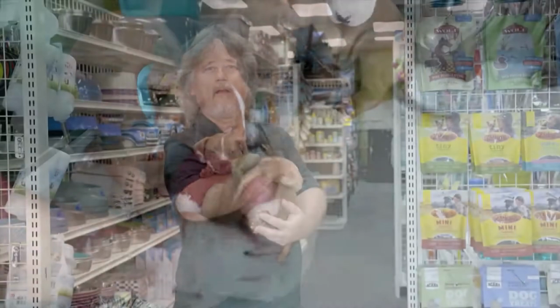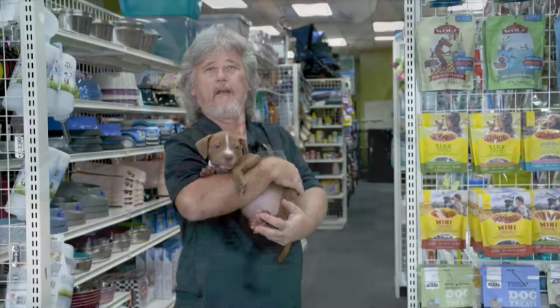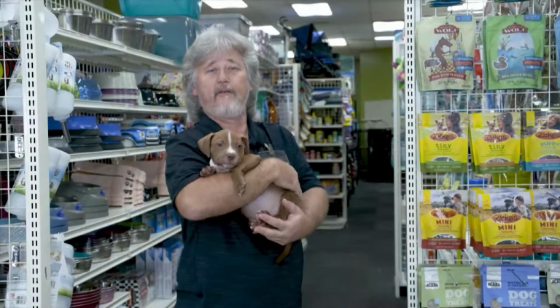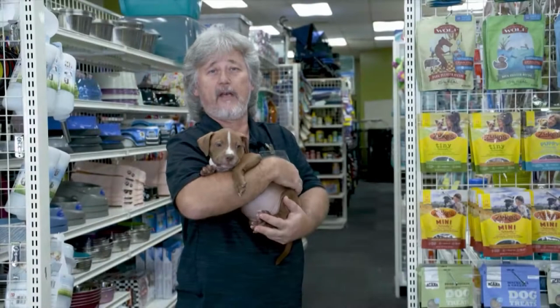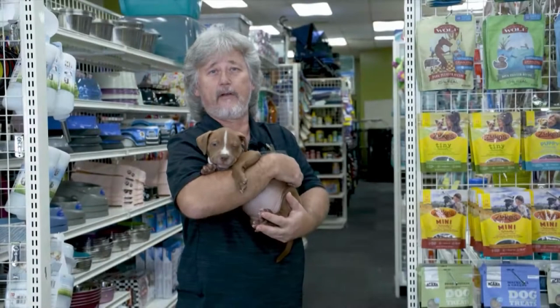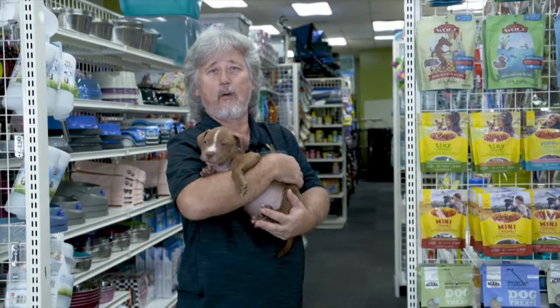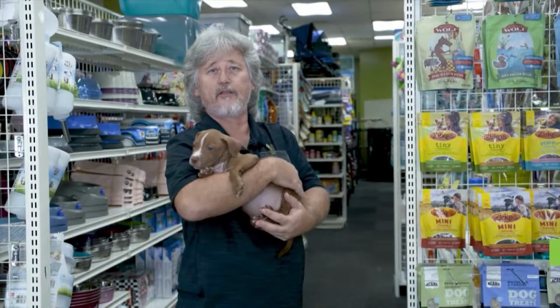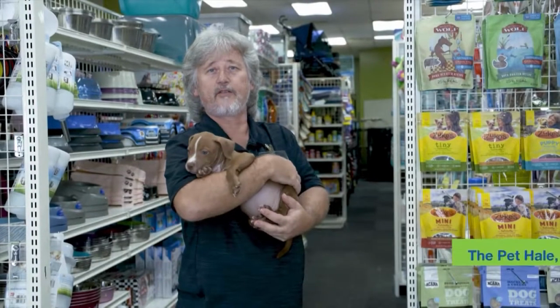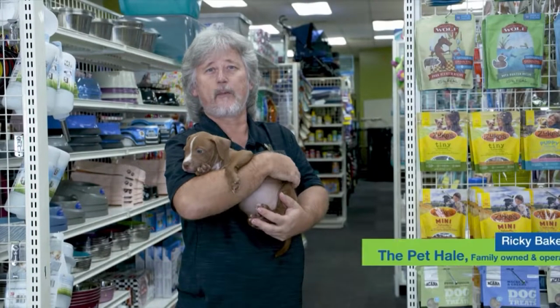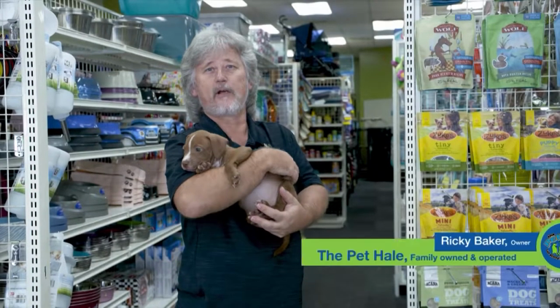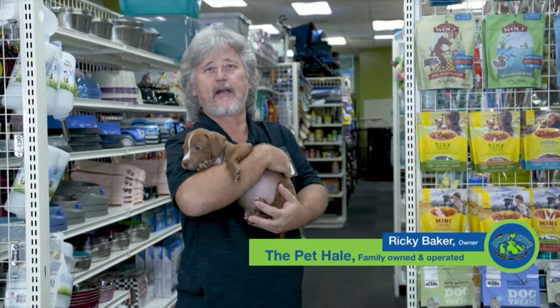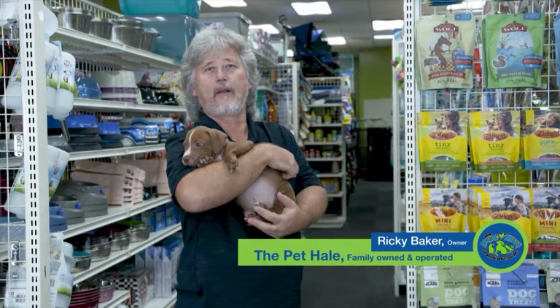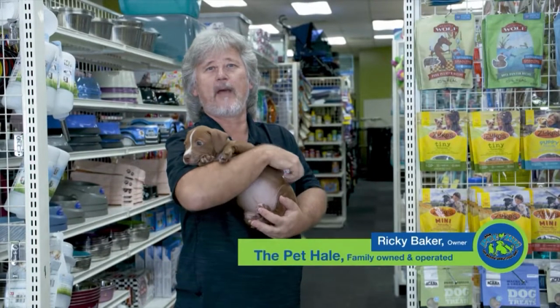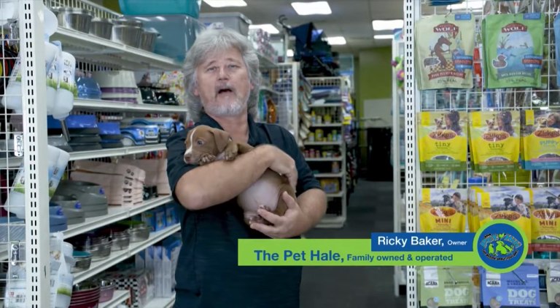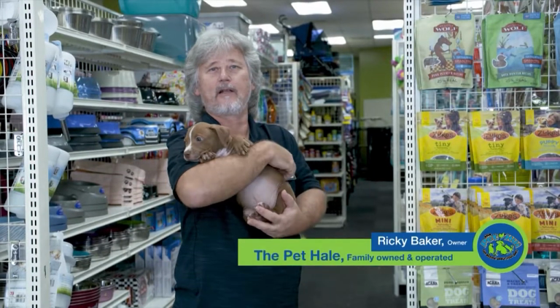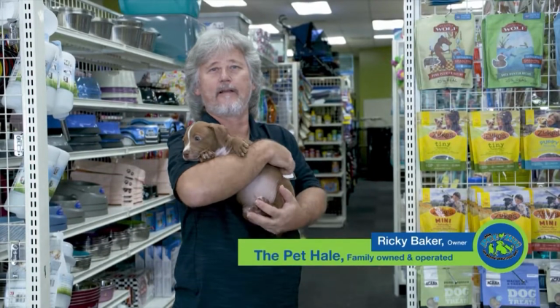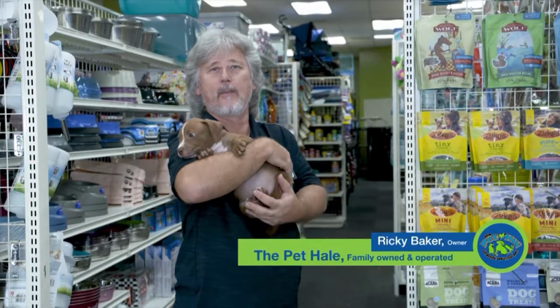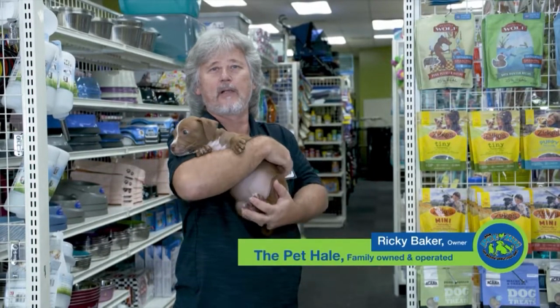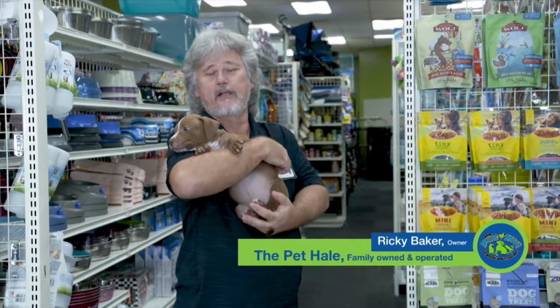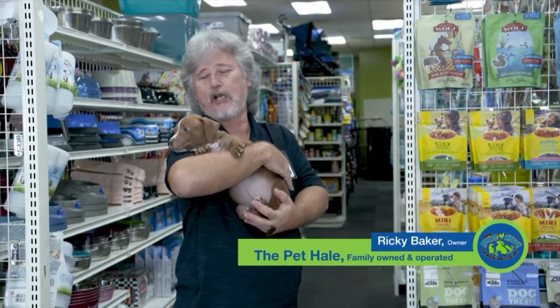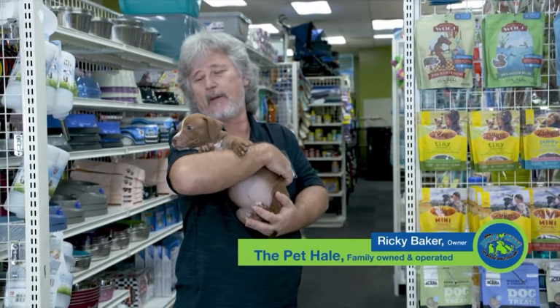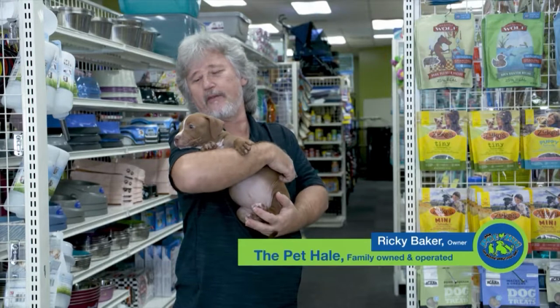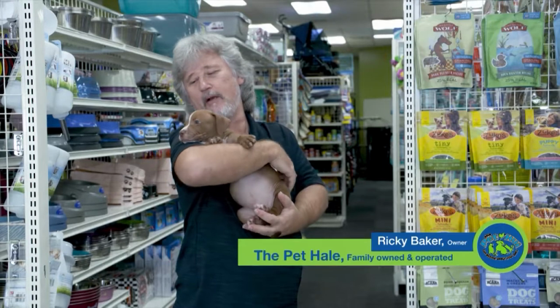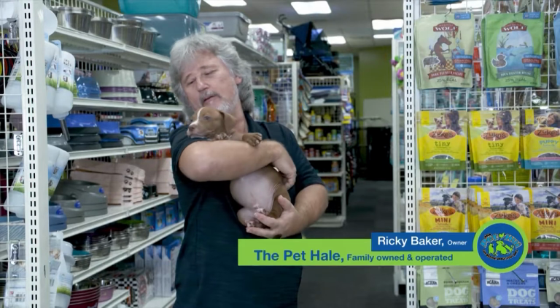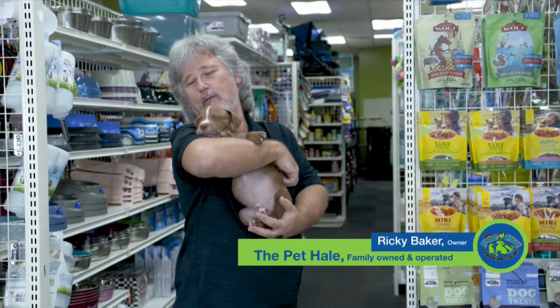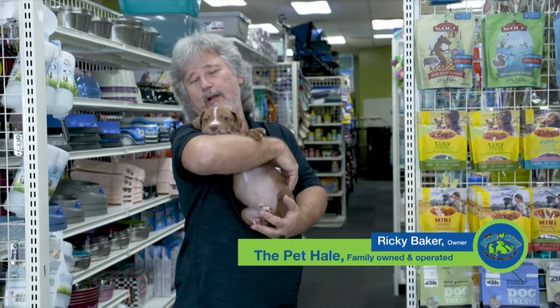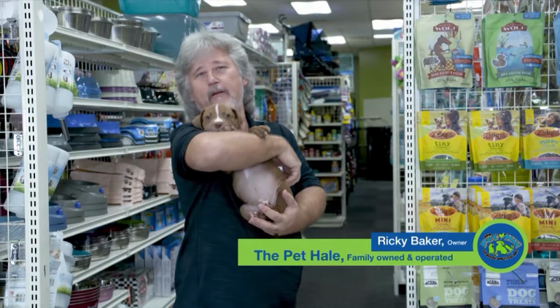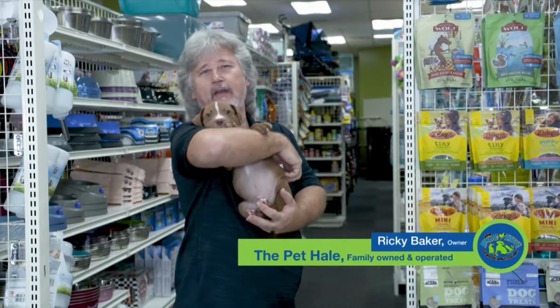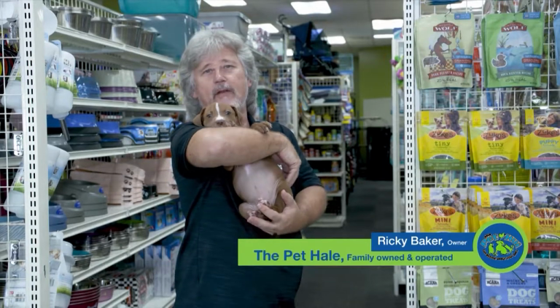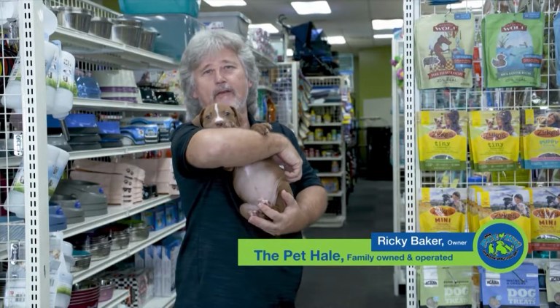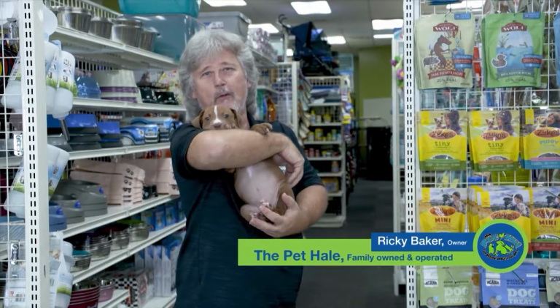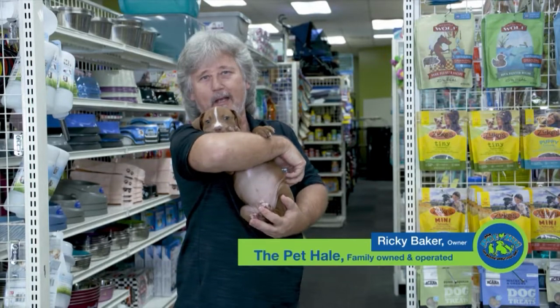If you have any questions, come on down to the Pet Holly in the Mililani Shopping Center. We're here seven days a week.